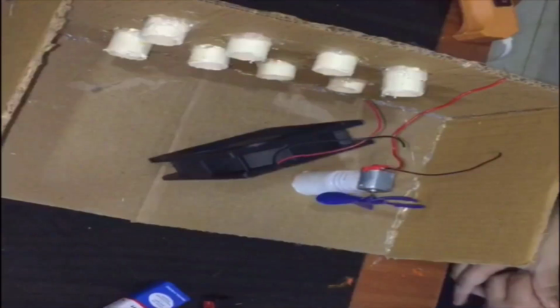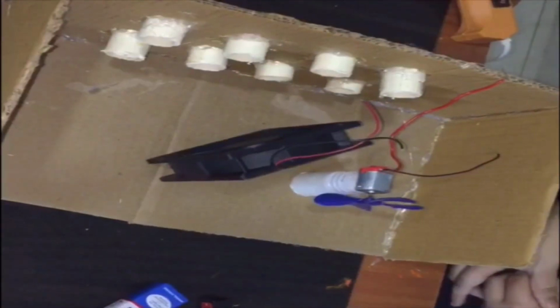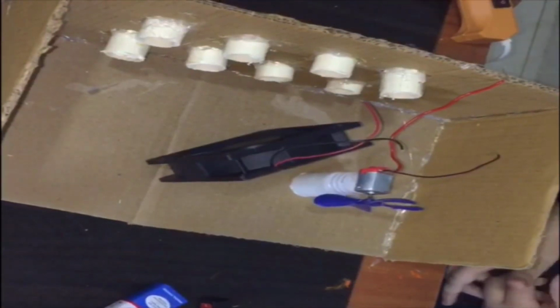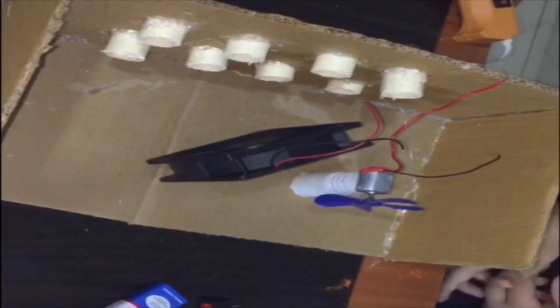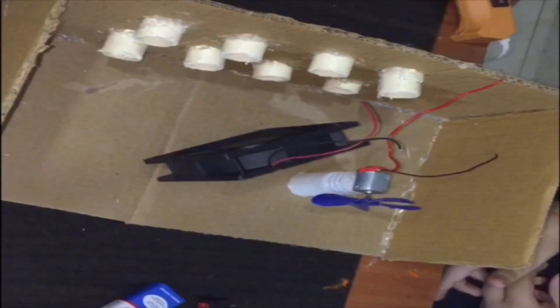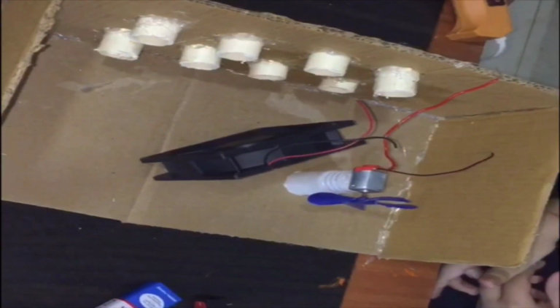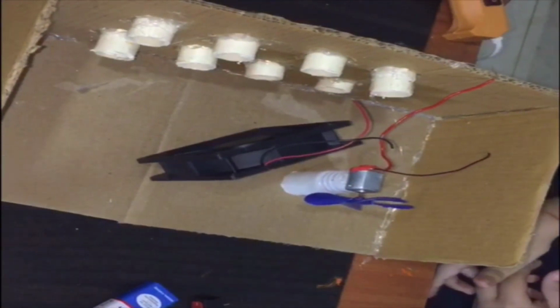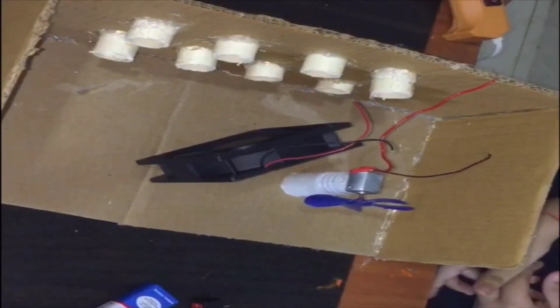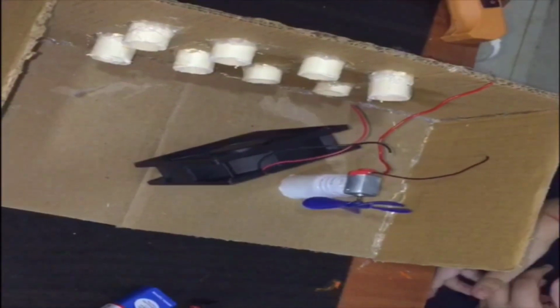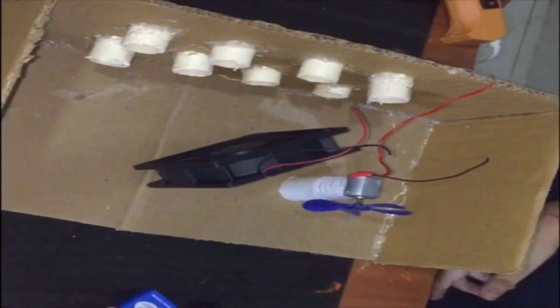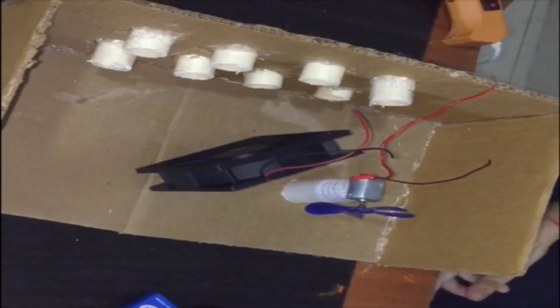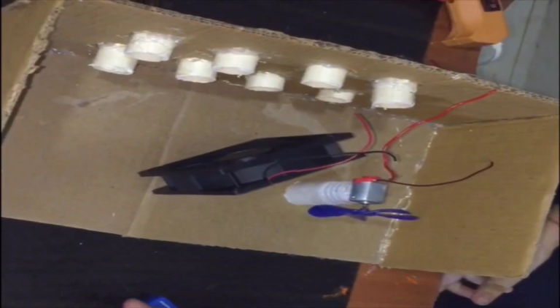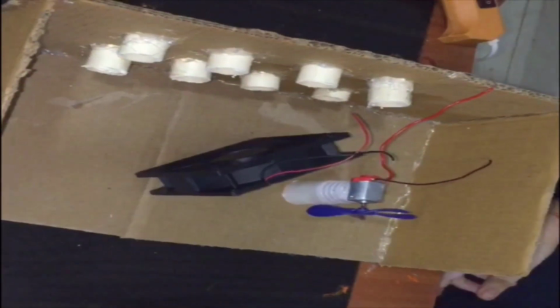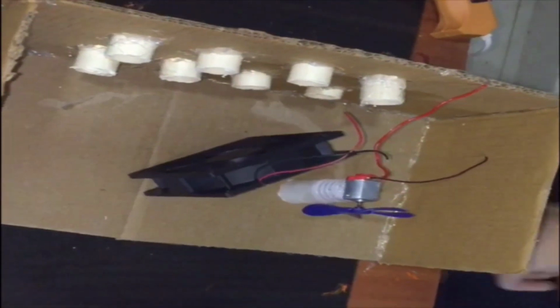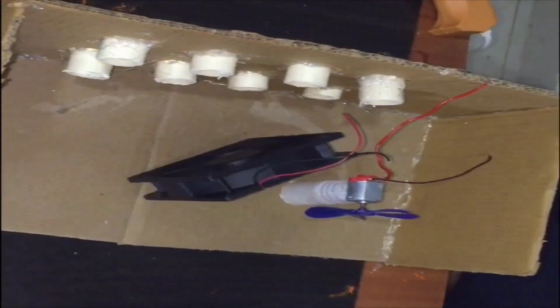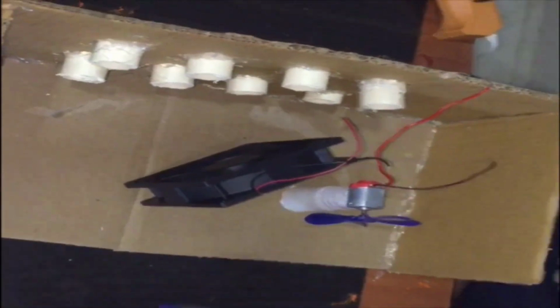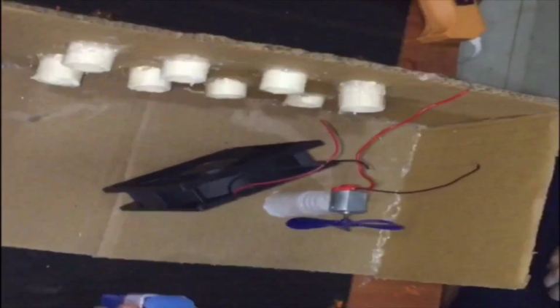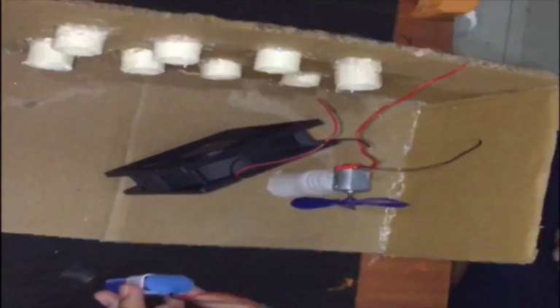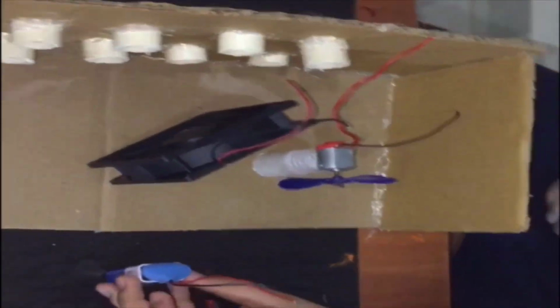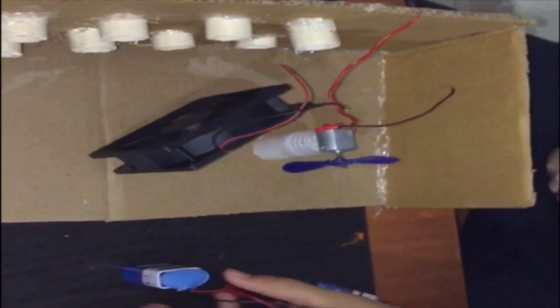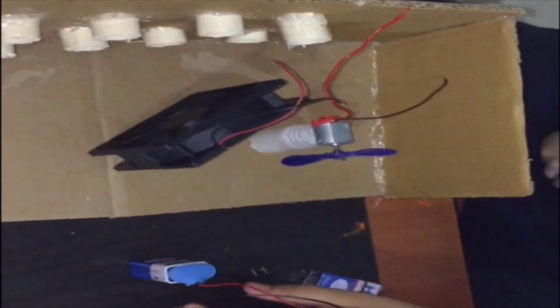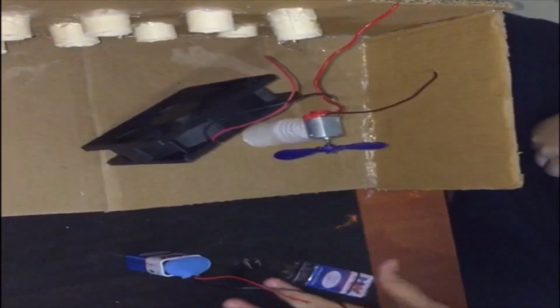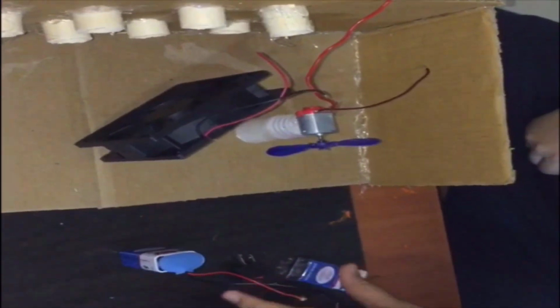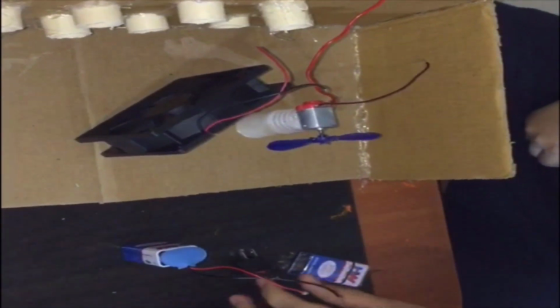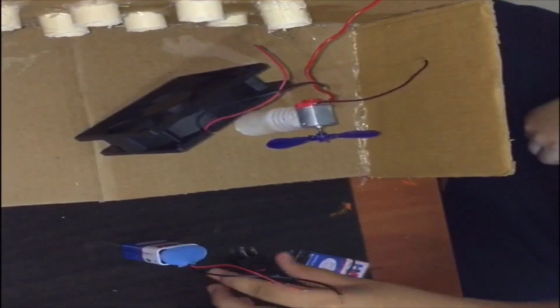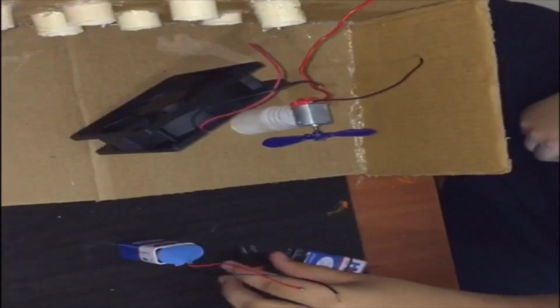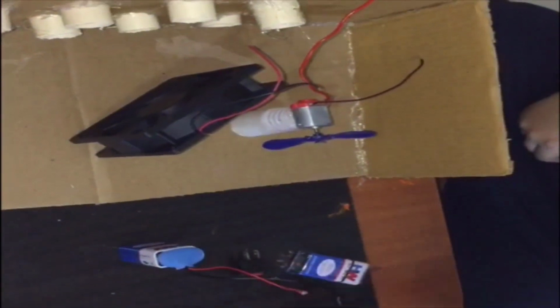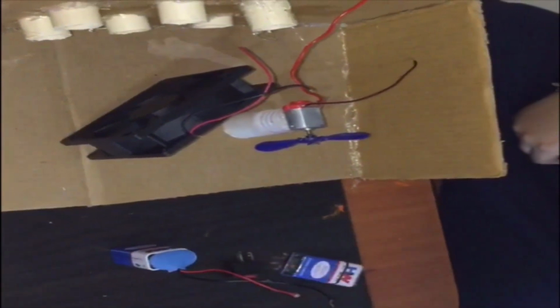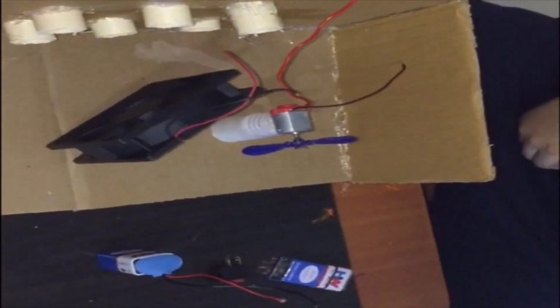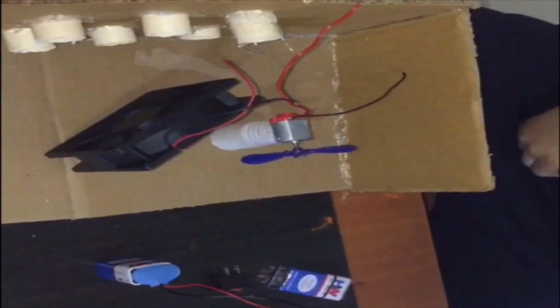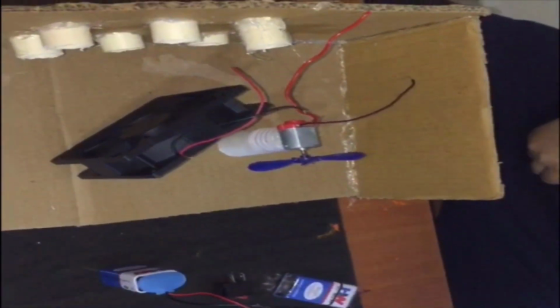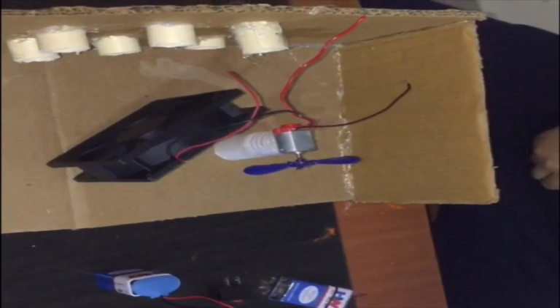Our fans are ready. We have to fix the battery and switch.